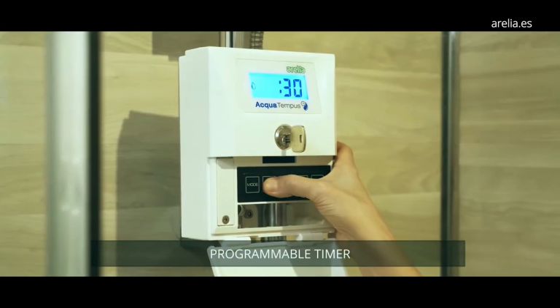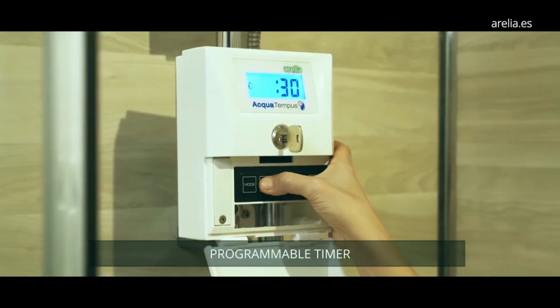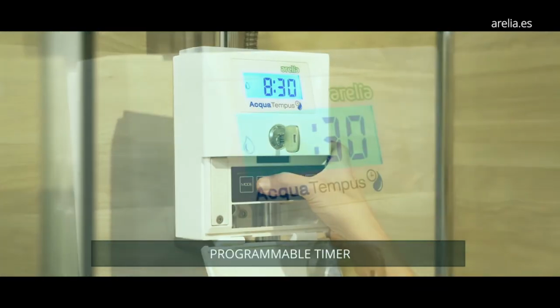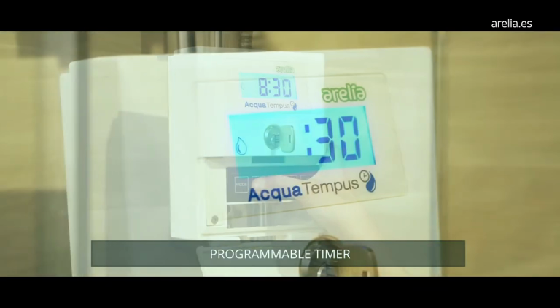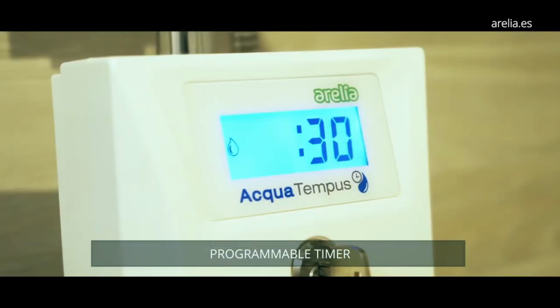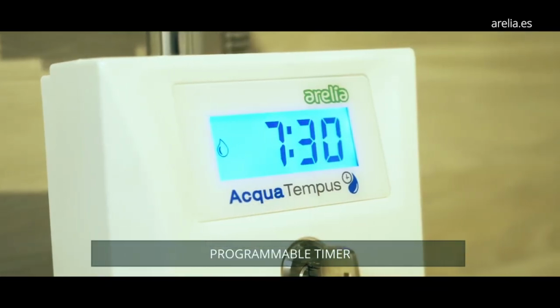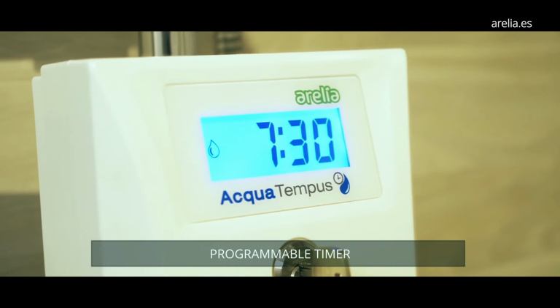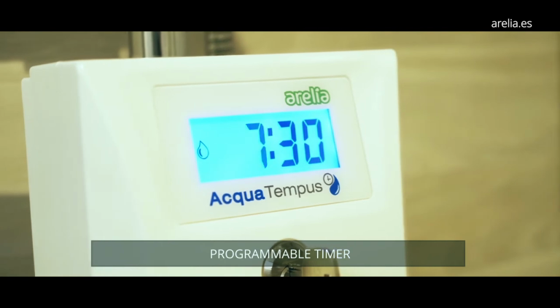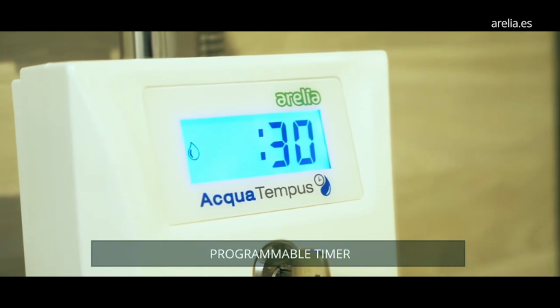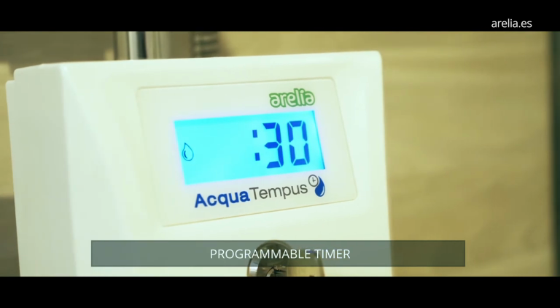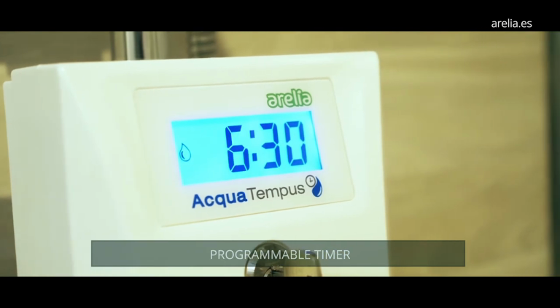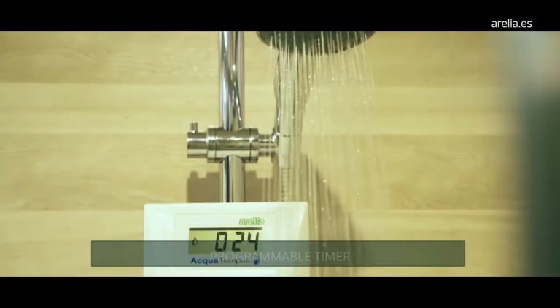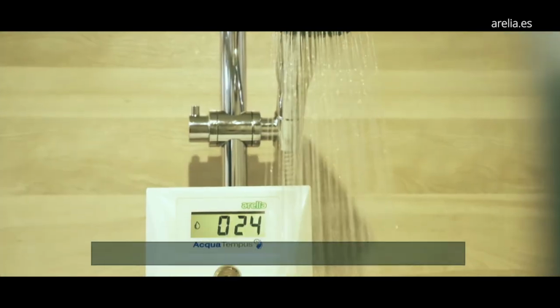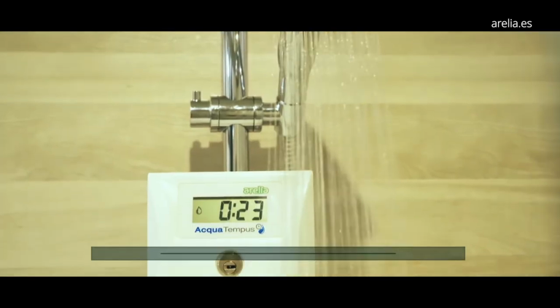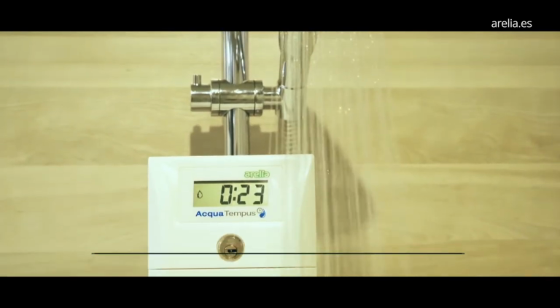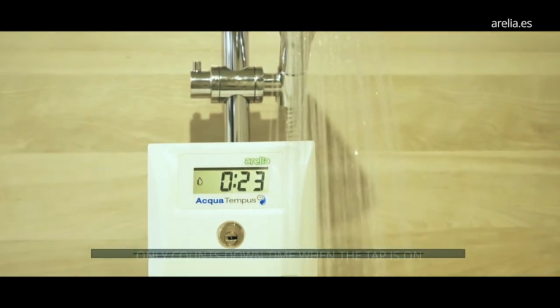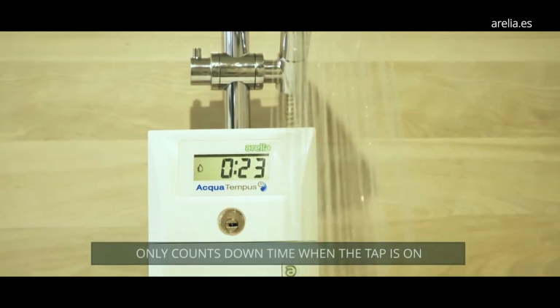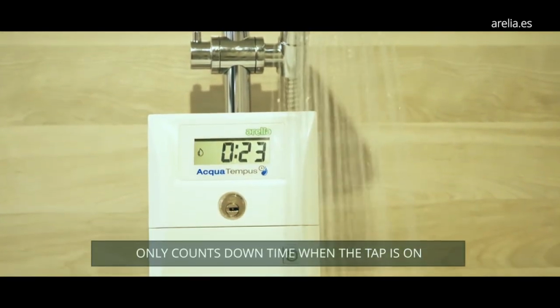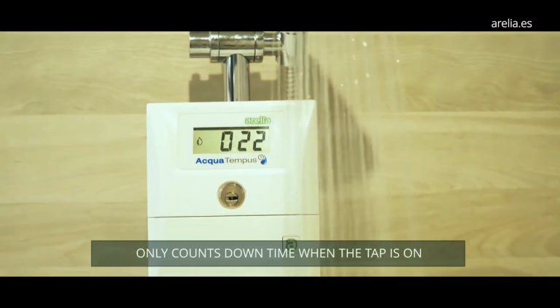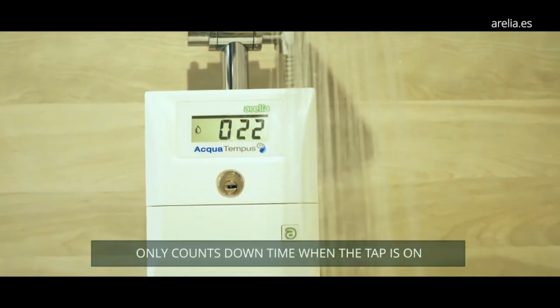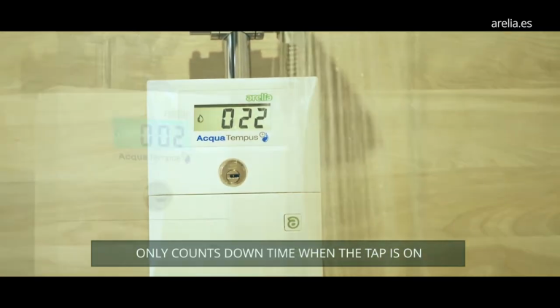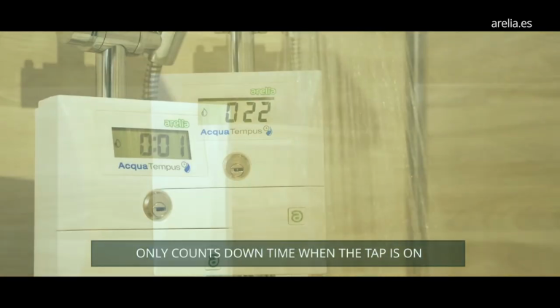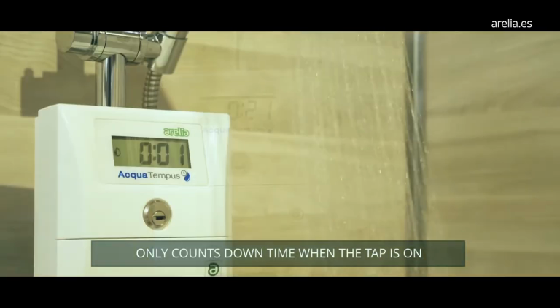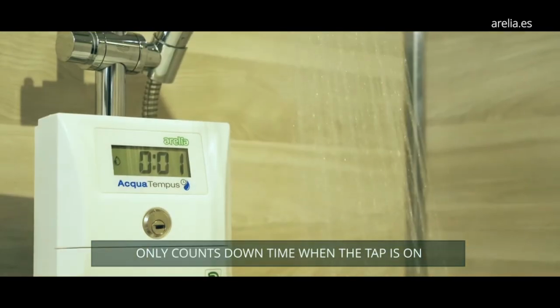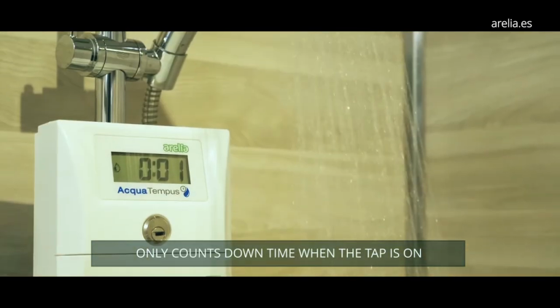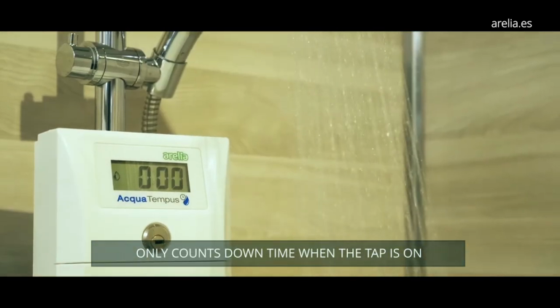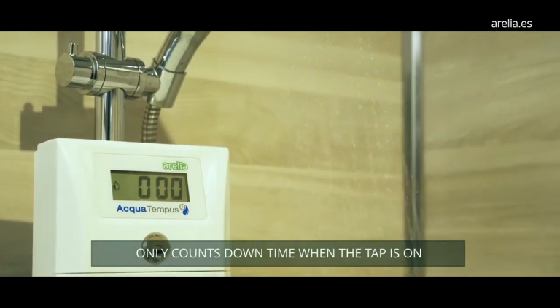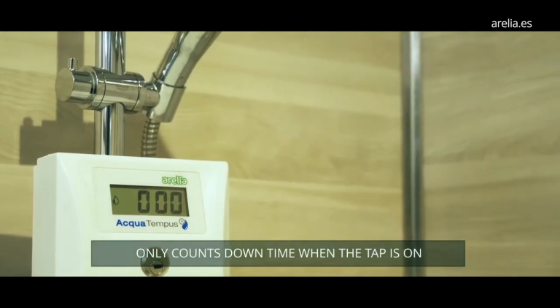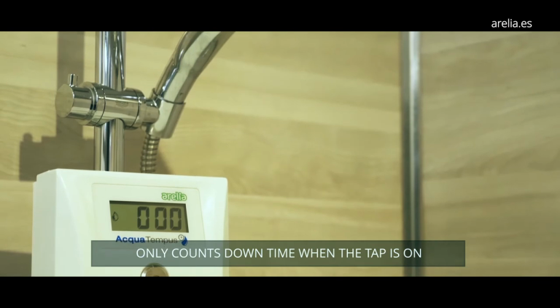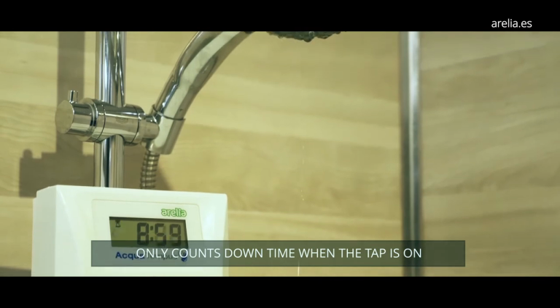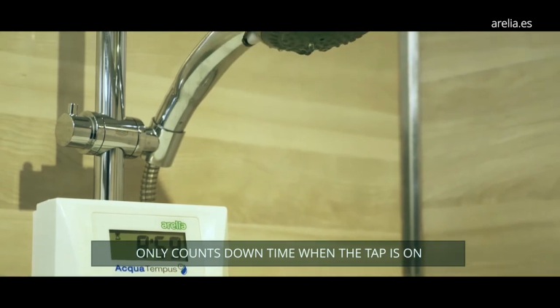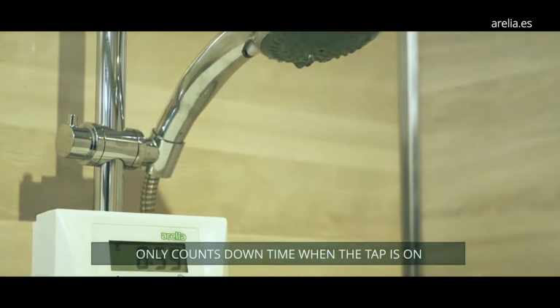AquaTempus is a programmable timer whose function is to limit the maximum time of the showers, avoiding the waste of water and gas.